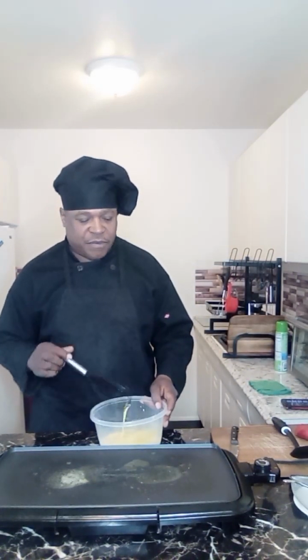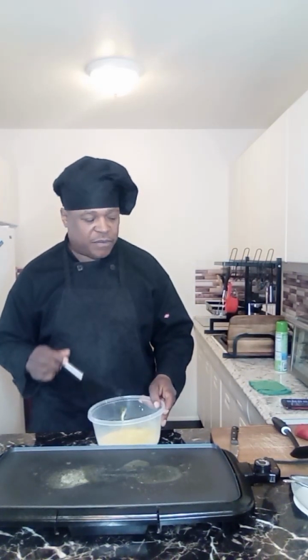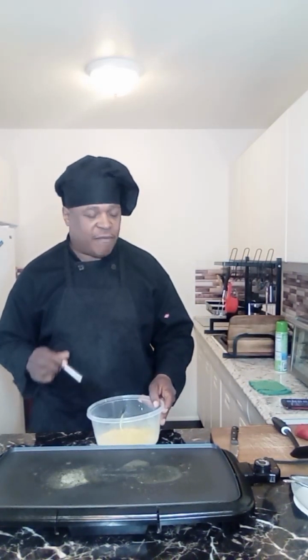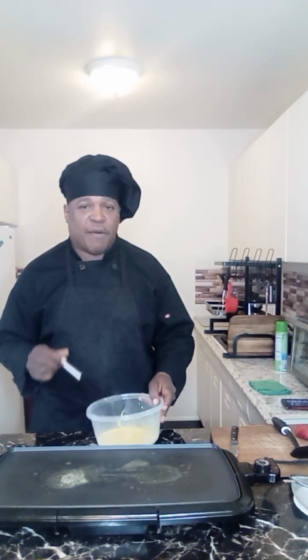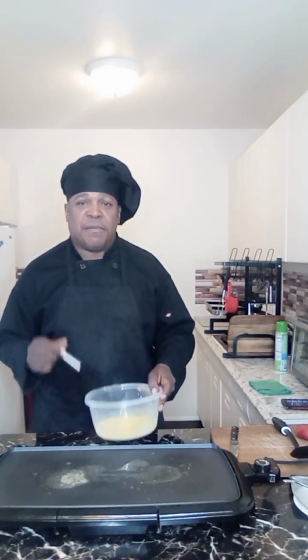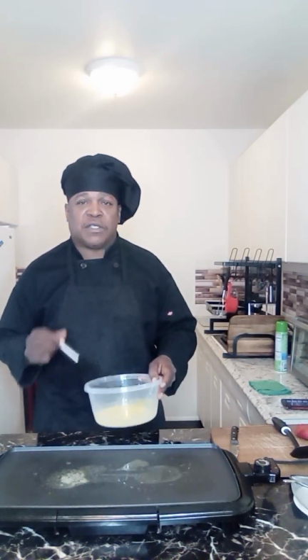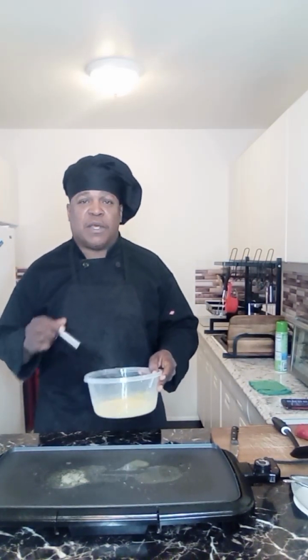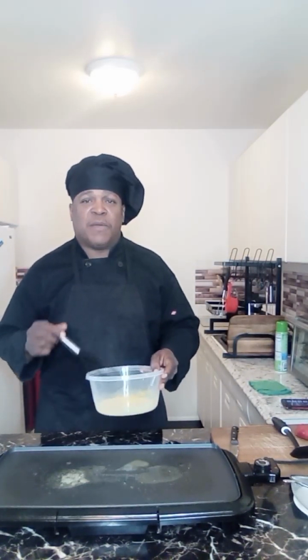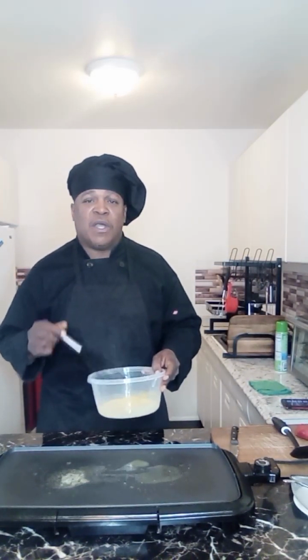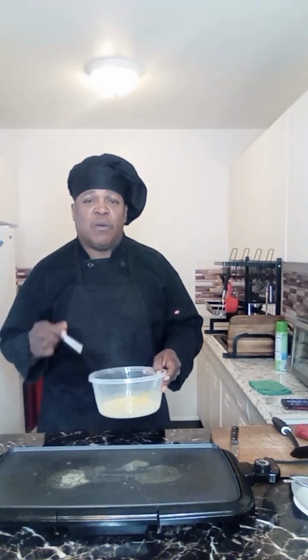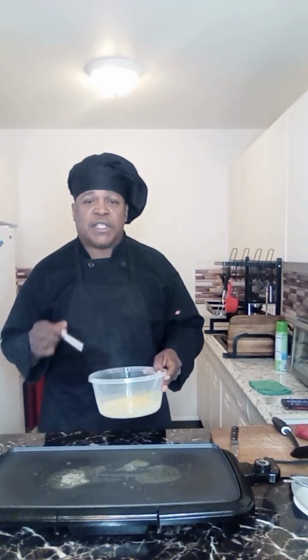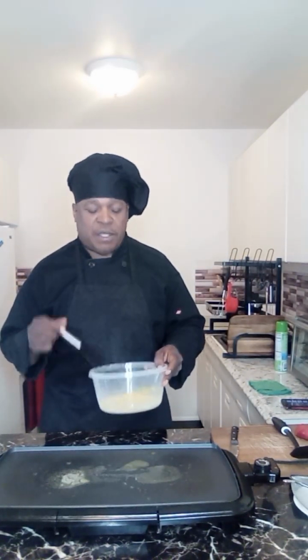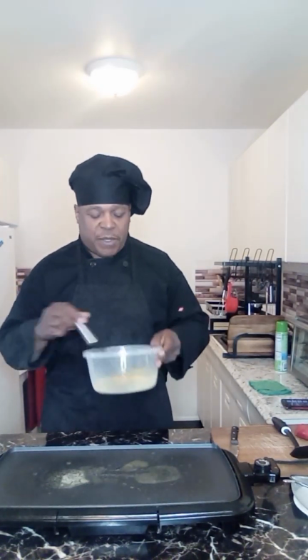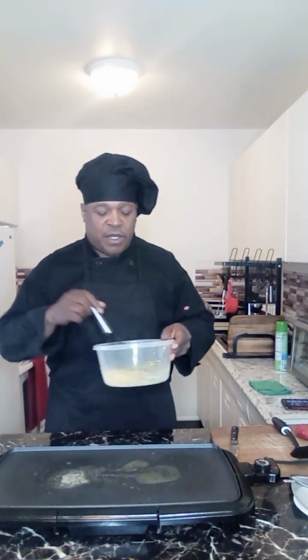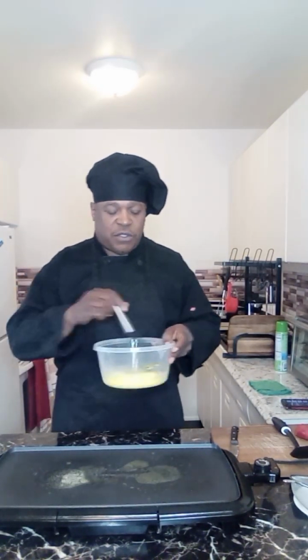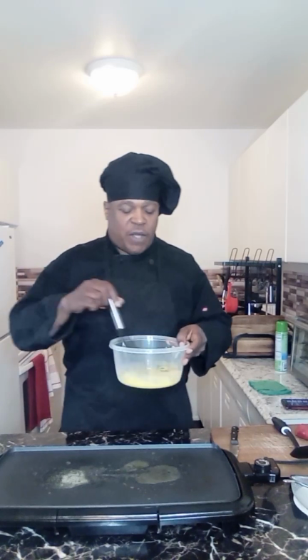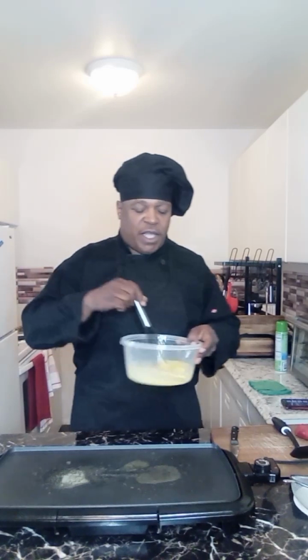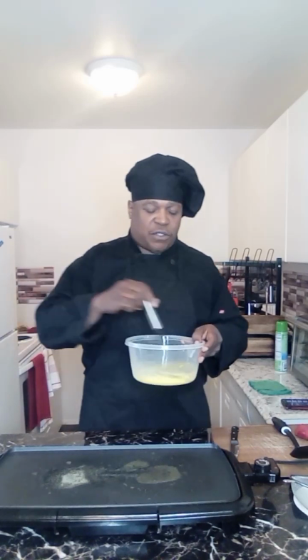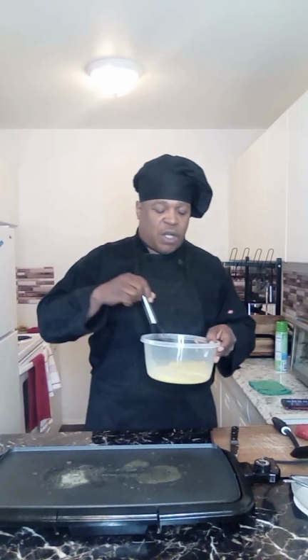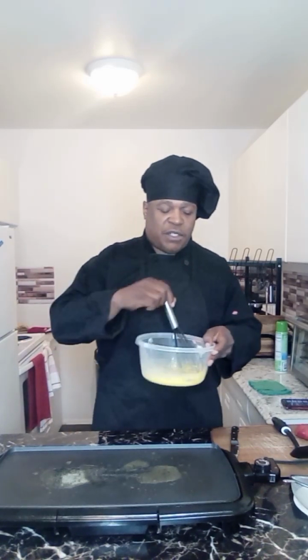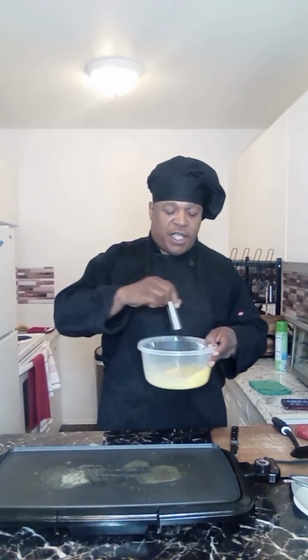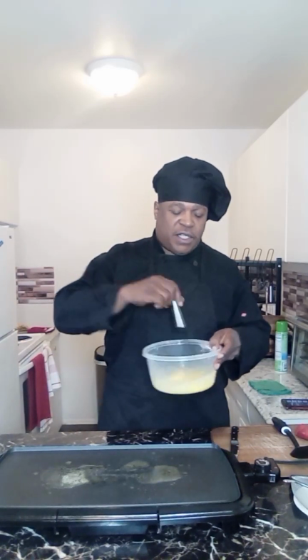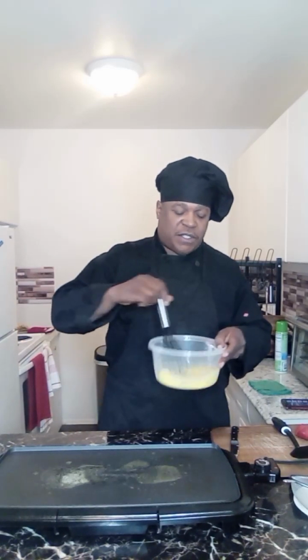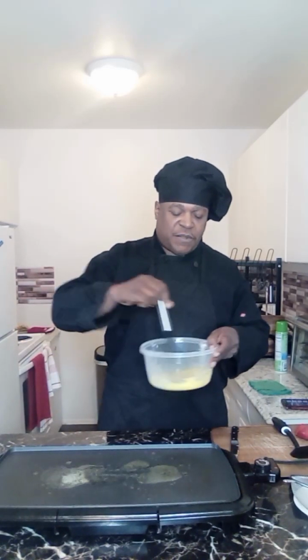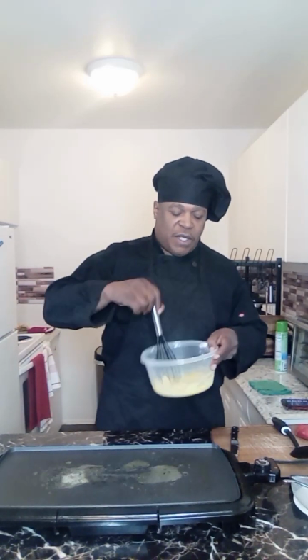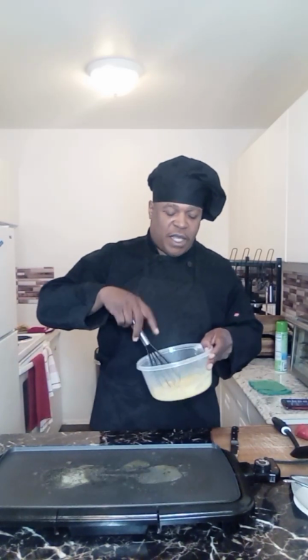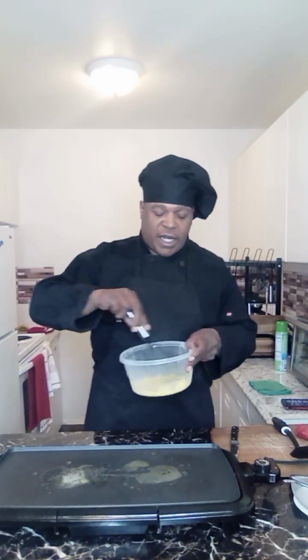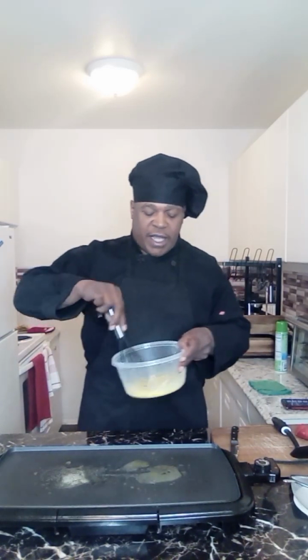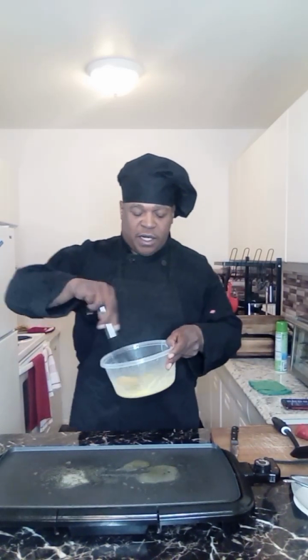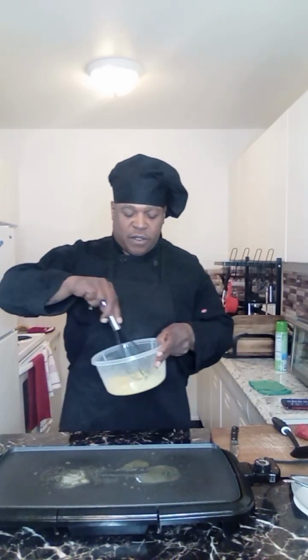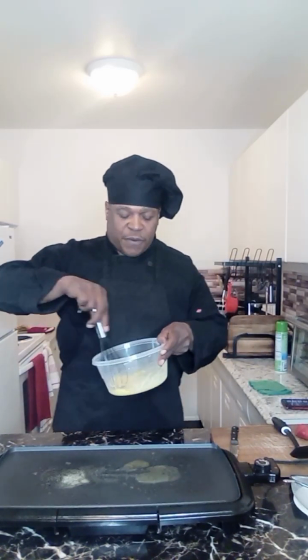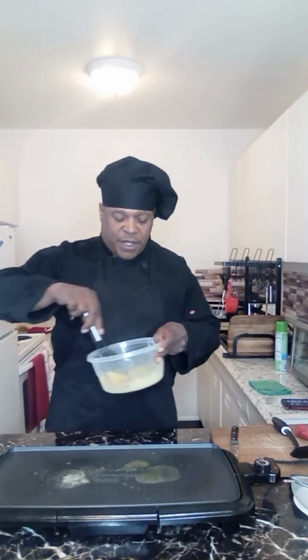I've already mixed up two large eggs and I add a little cream.